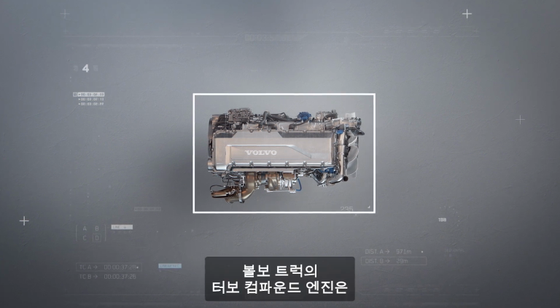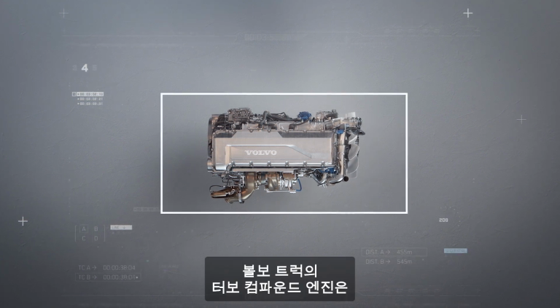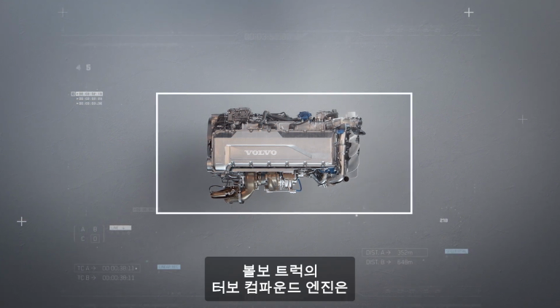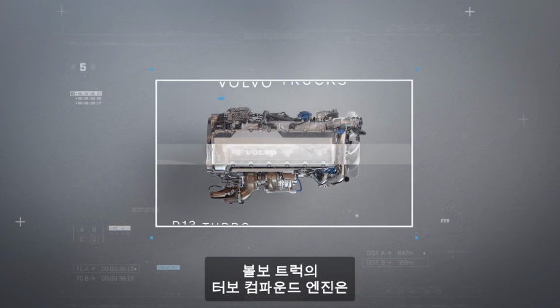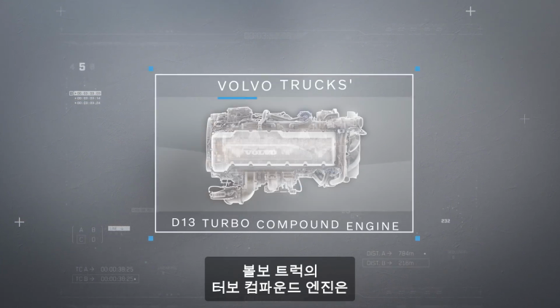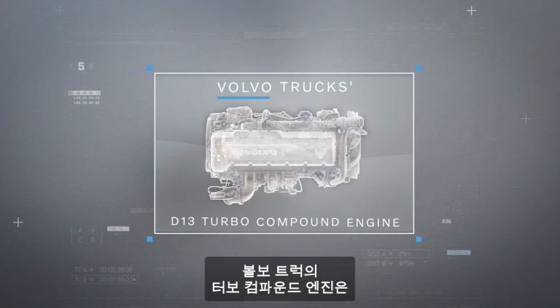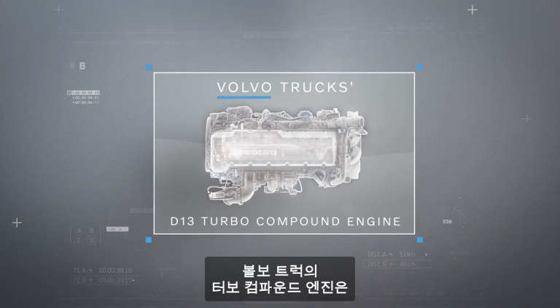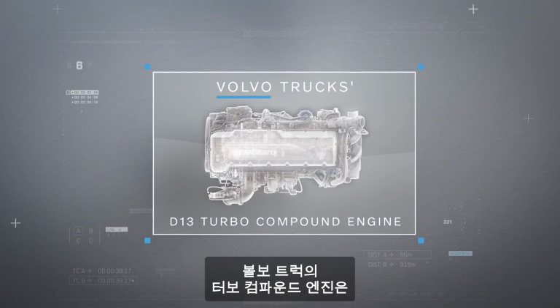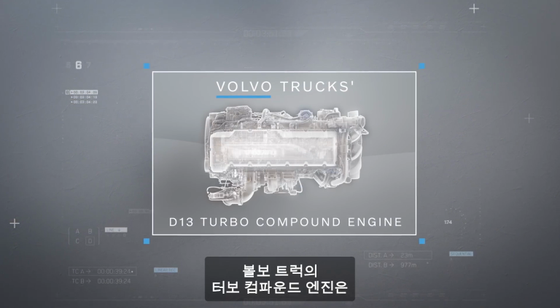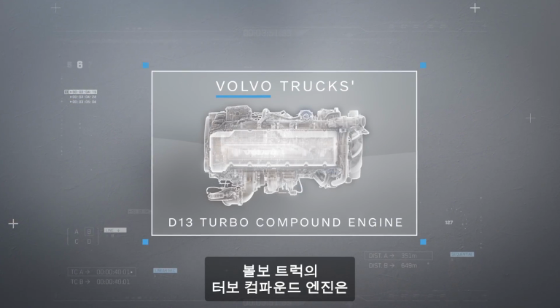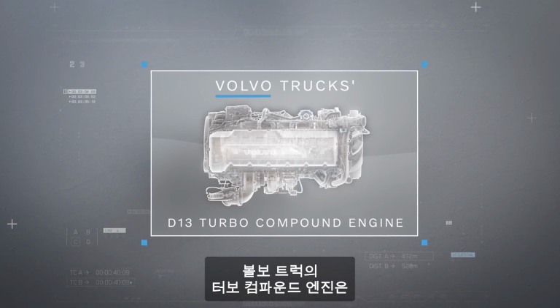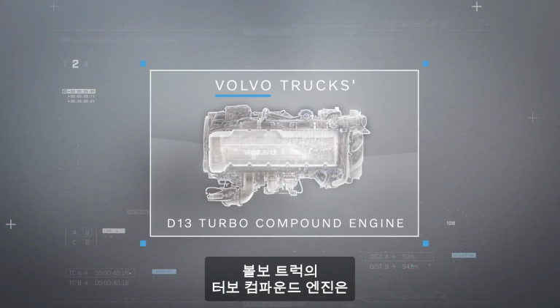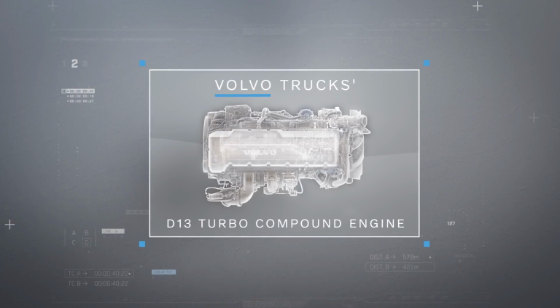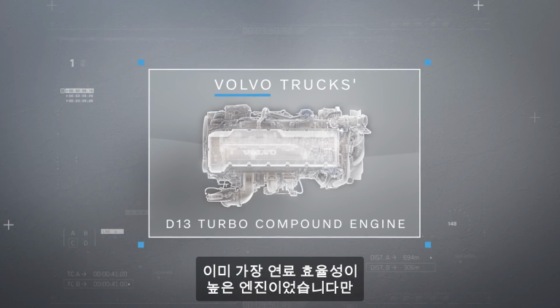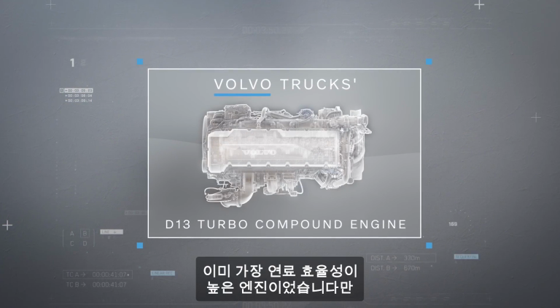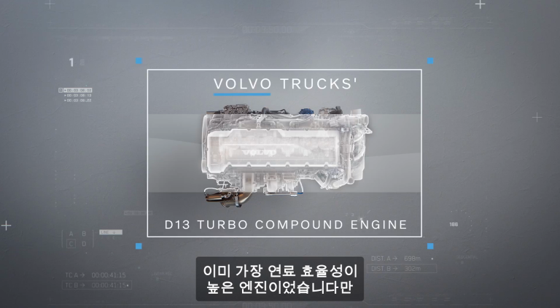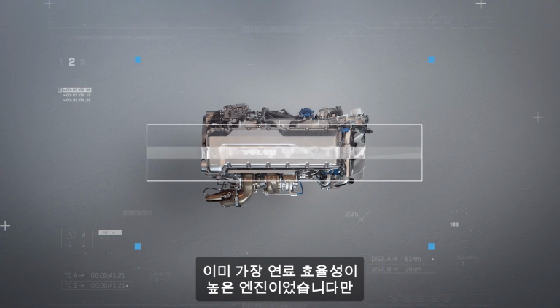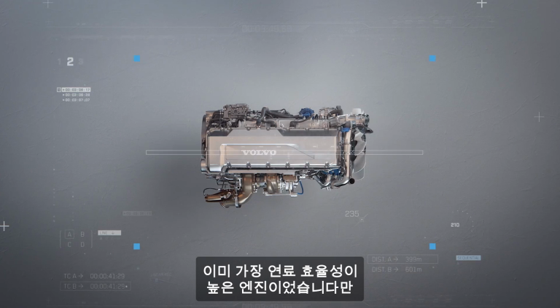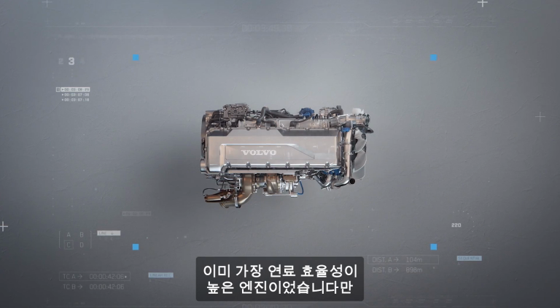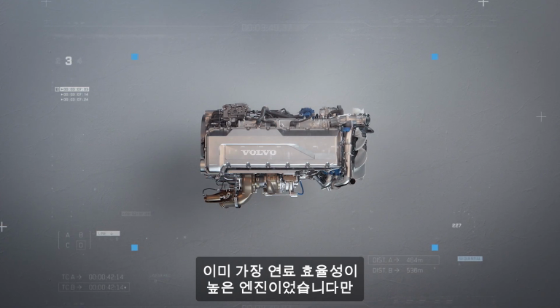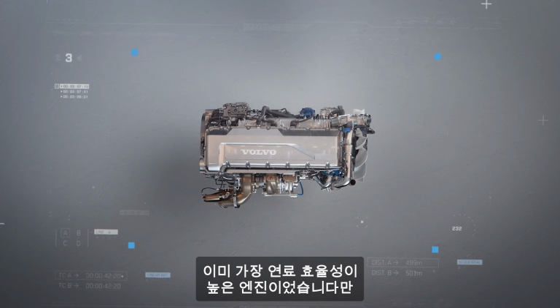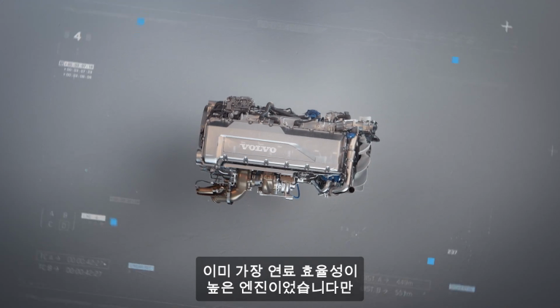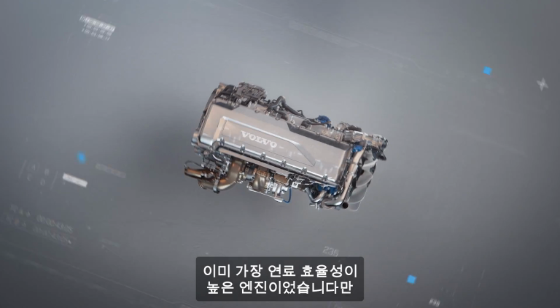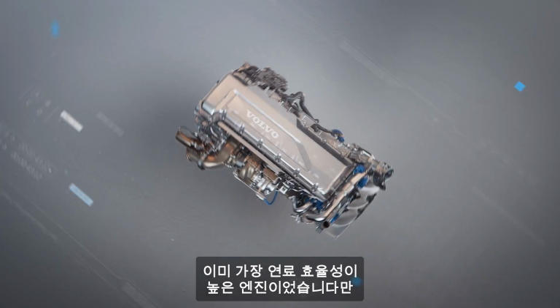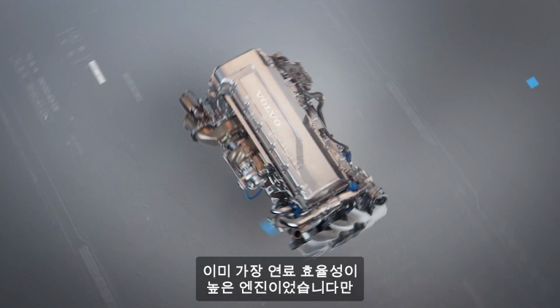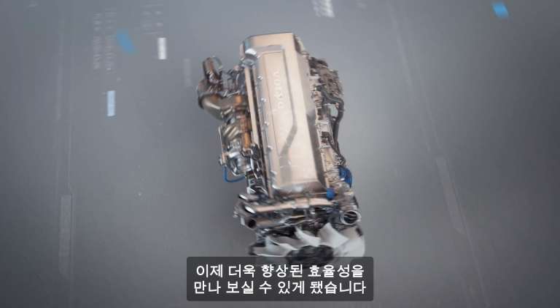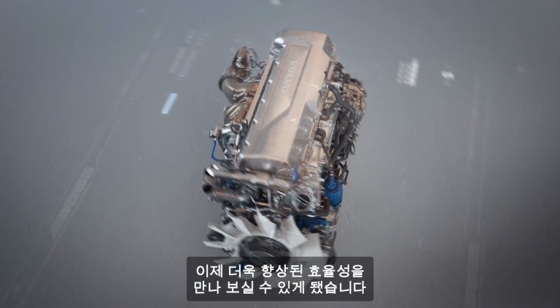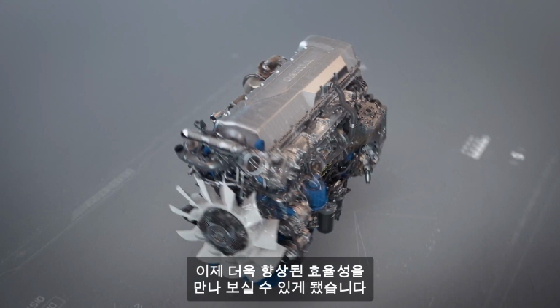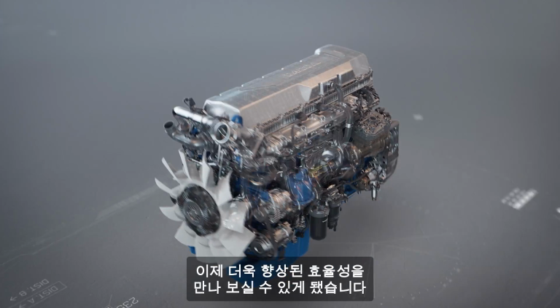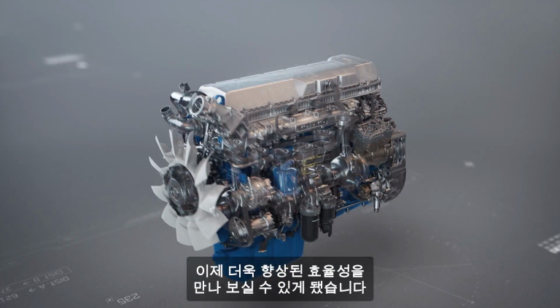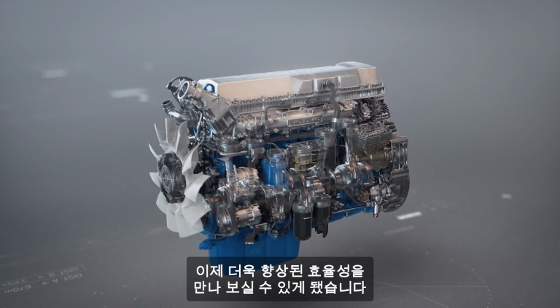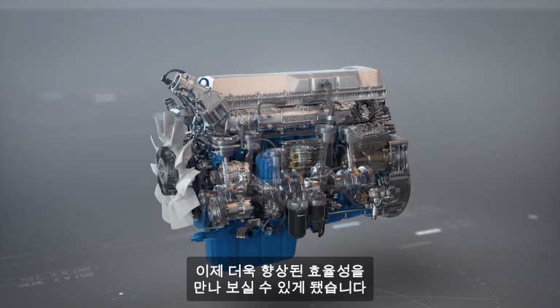Volvo Trucks' turbo compound engine, already one of the most fuel-efficient engines, is now even more efficient.